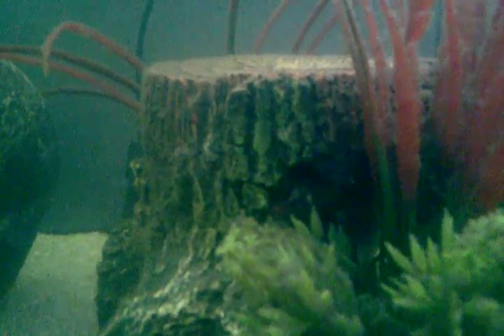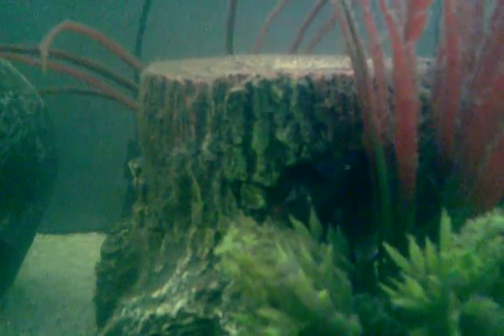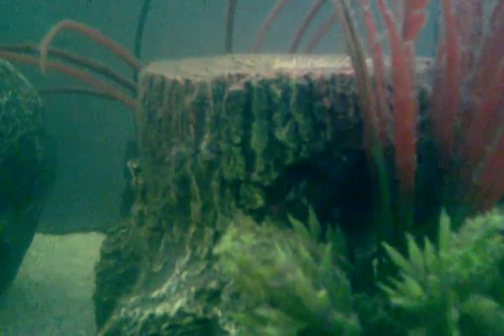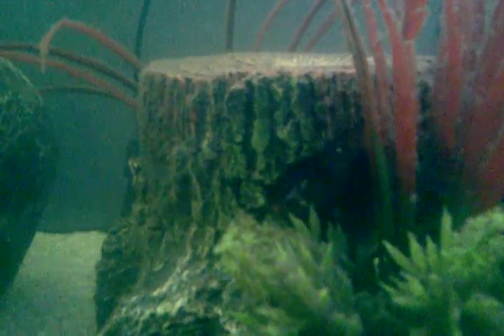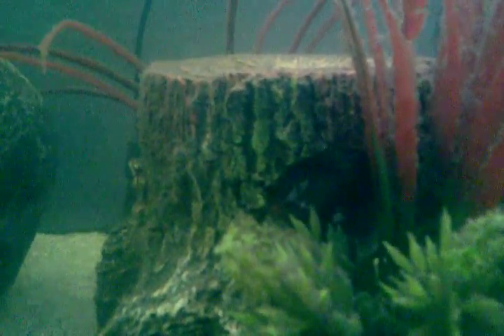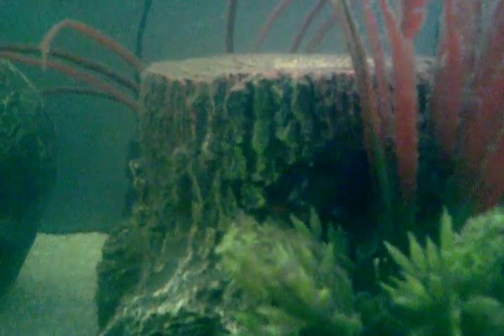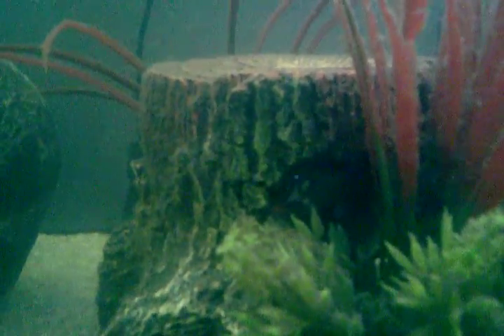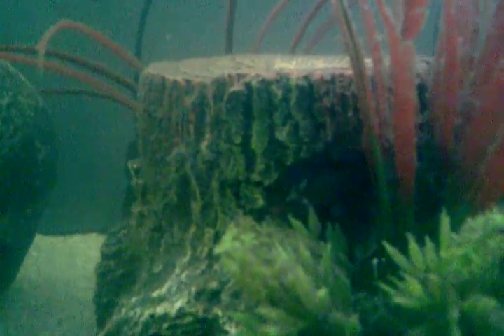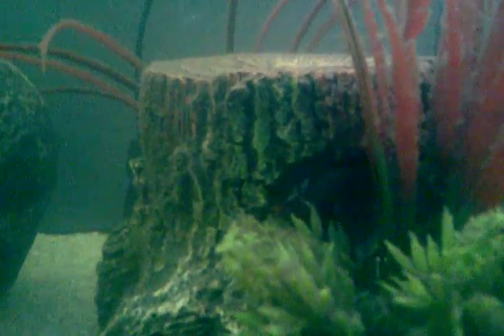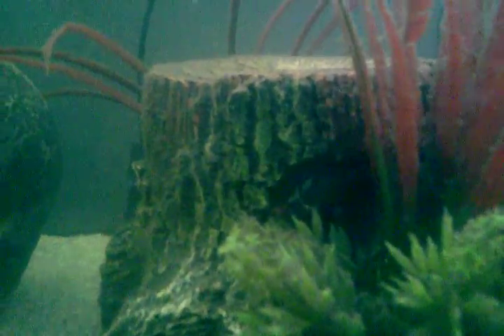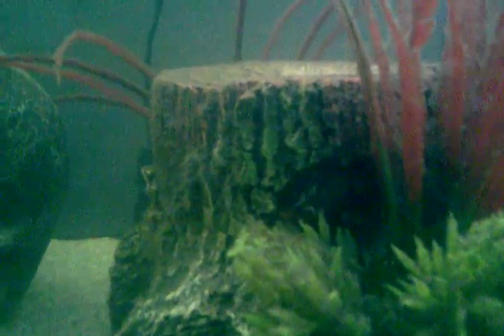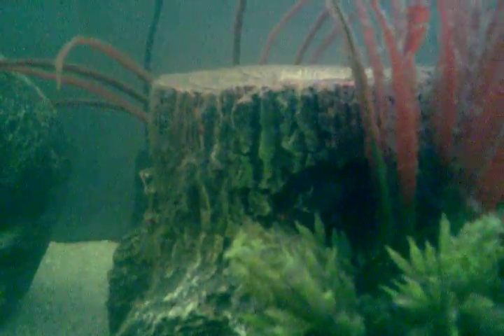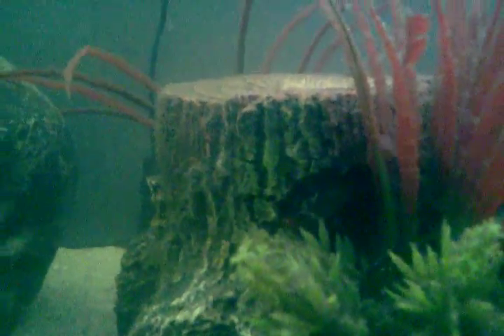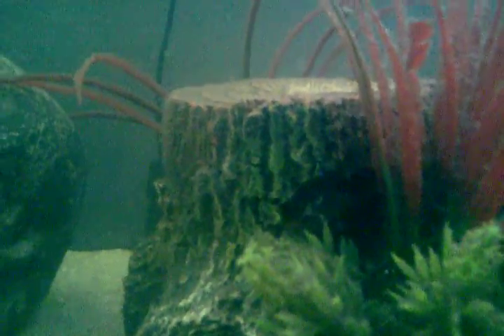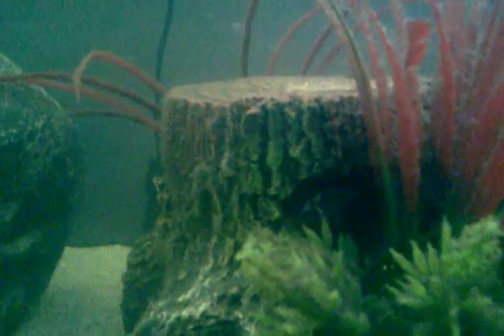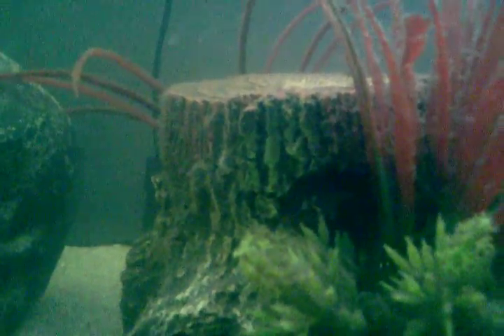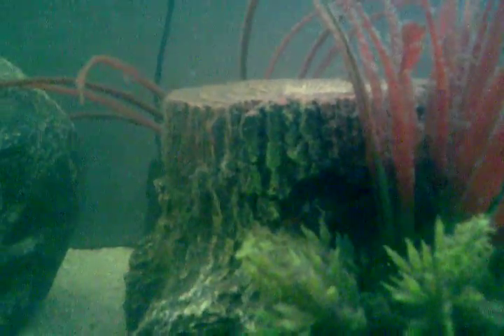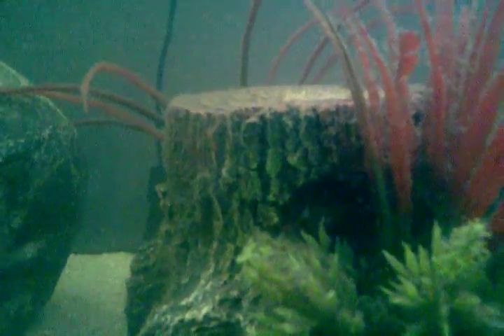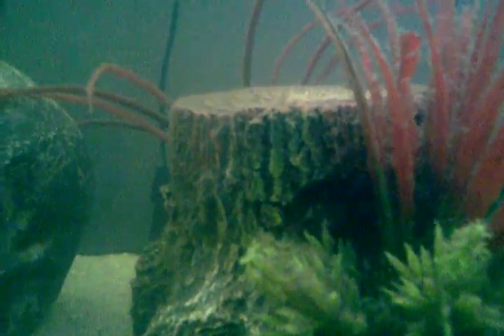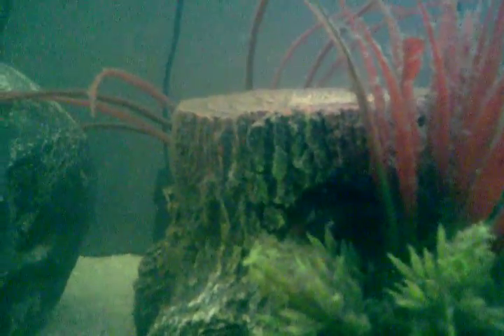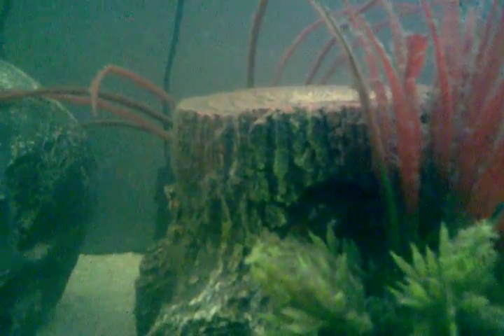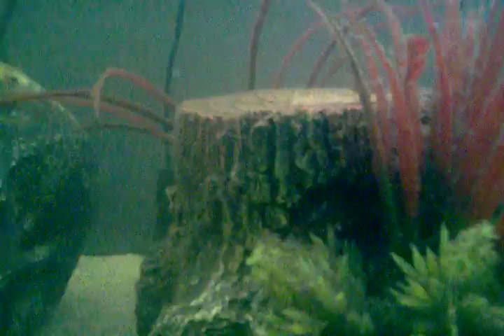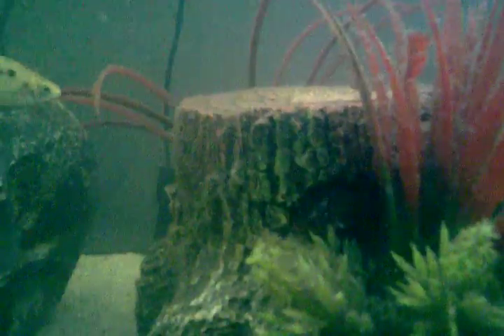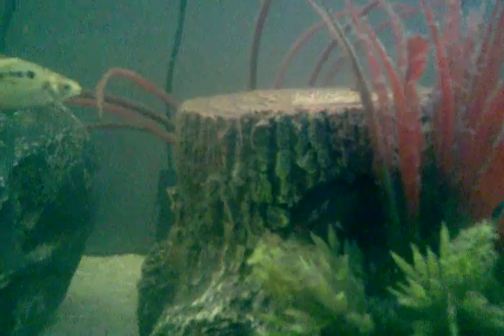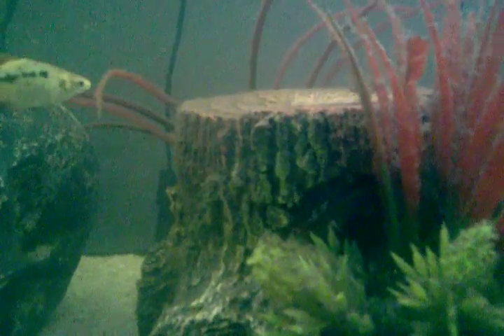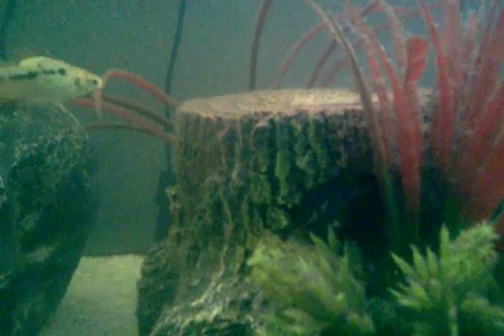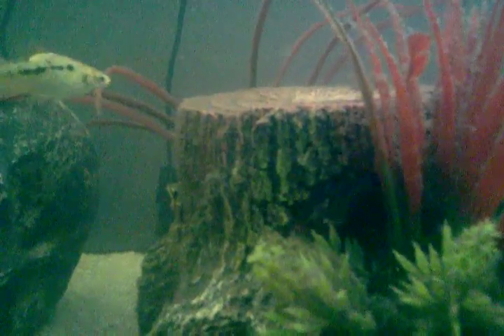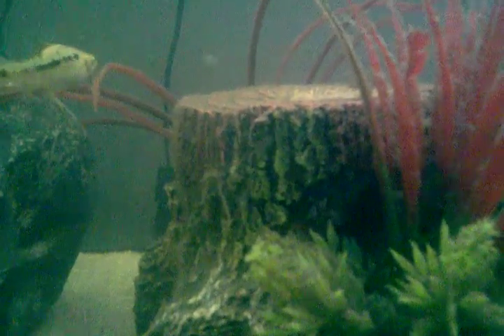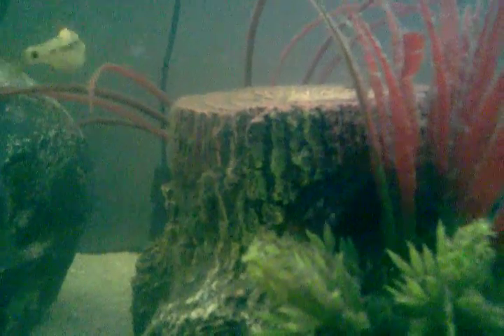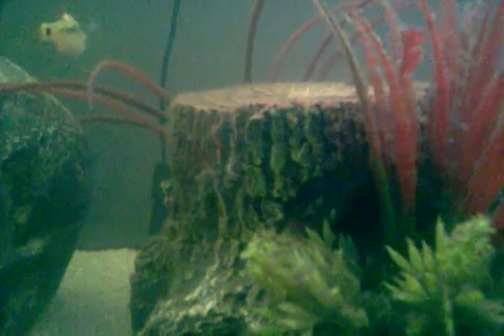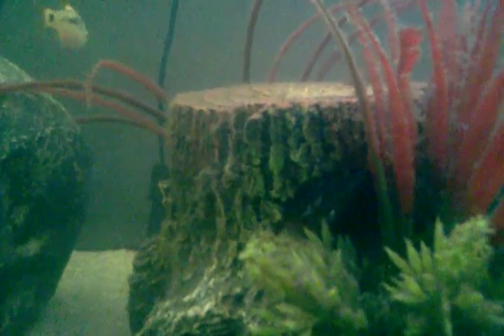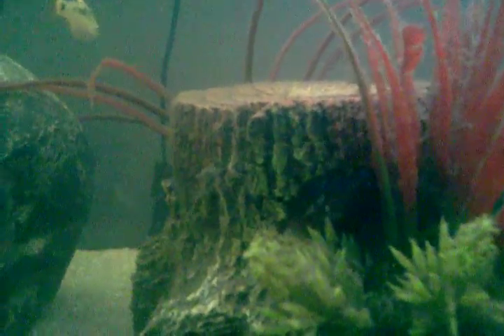He'll pop his head out. Another African knife fish in there.